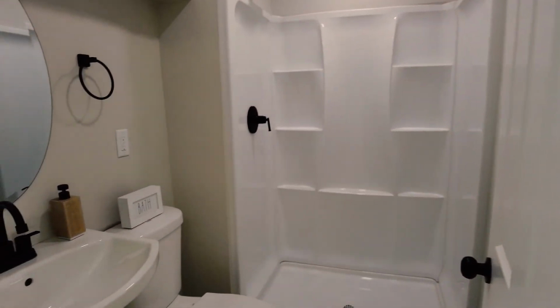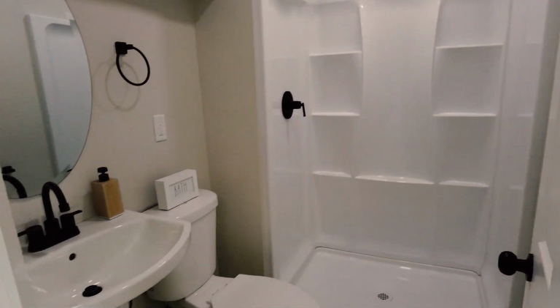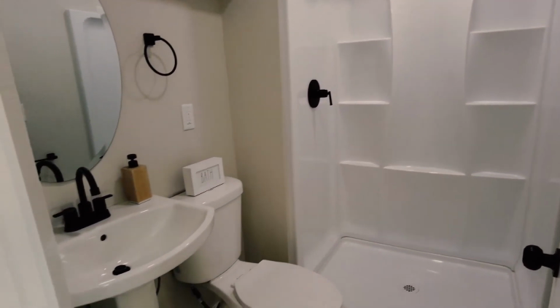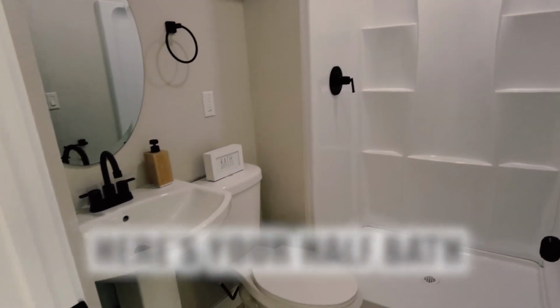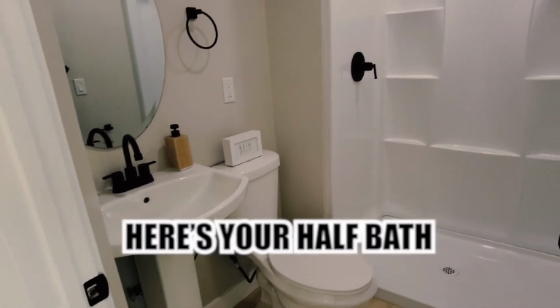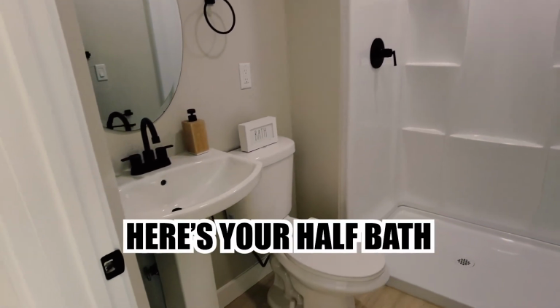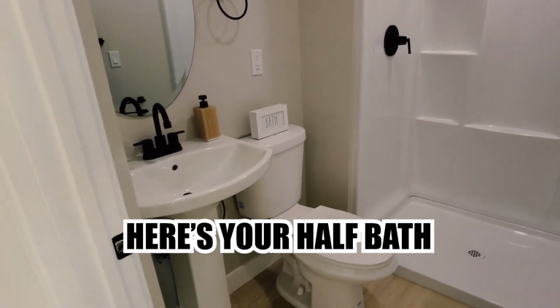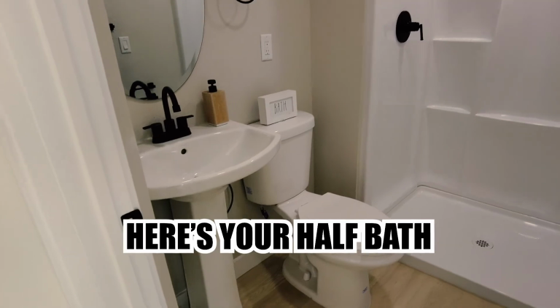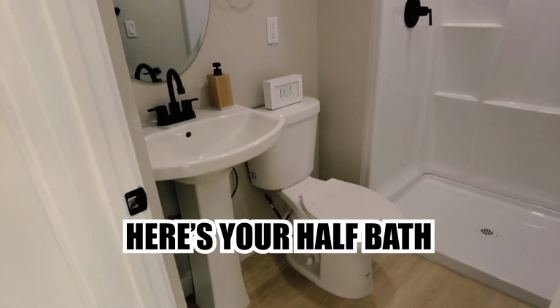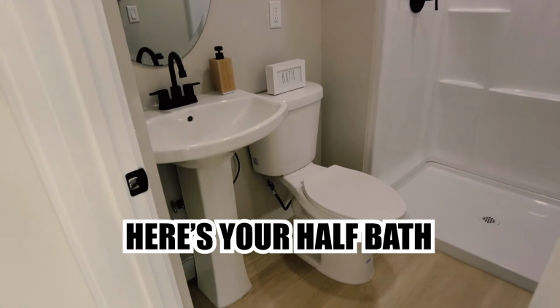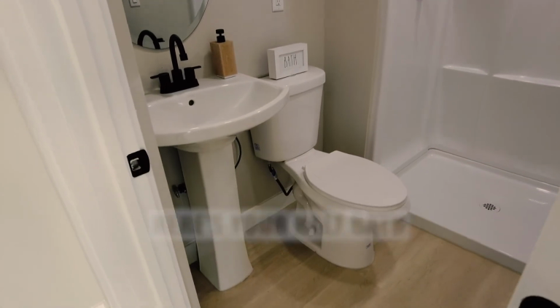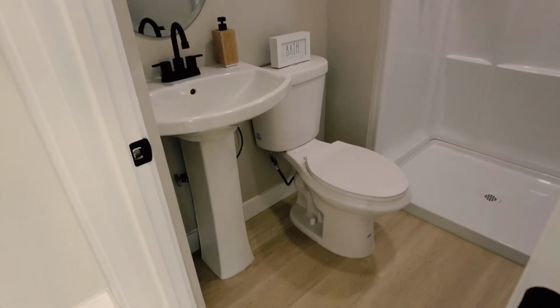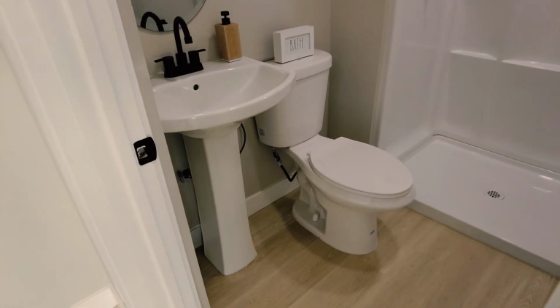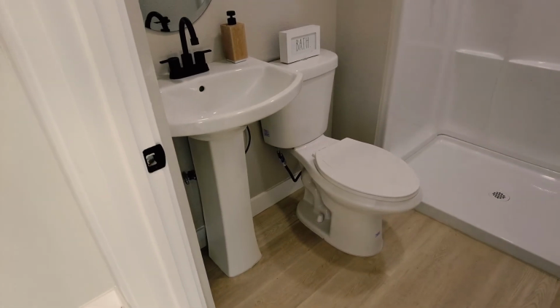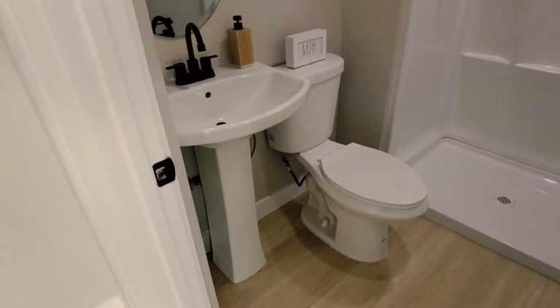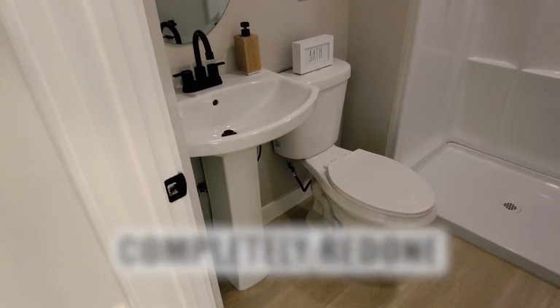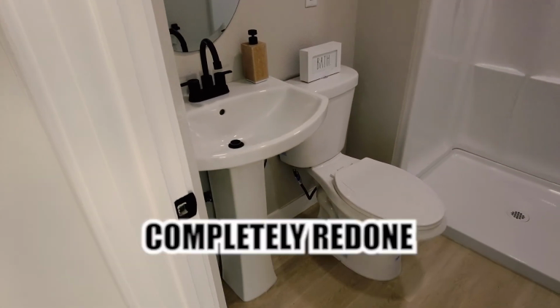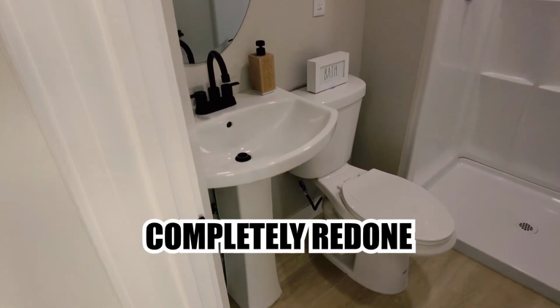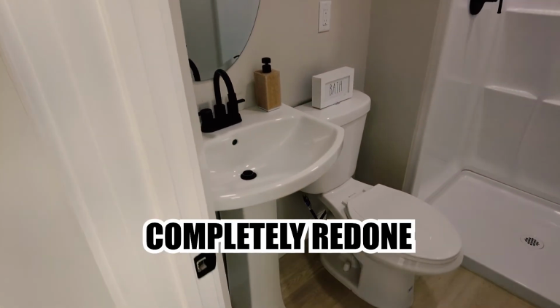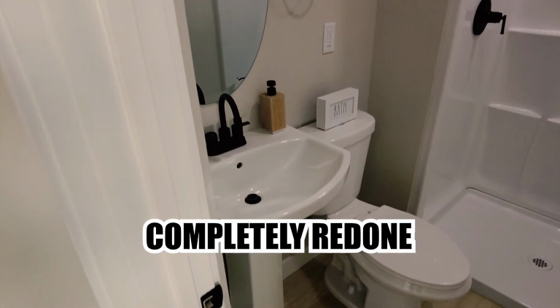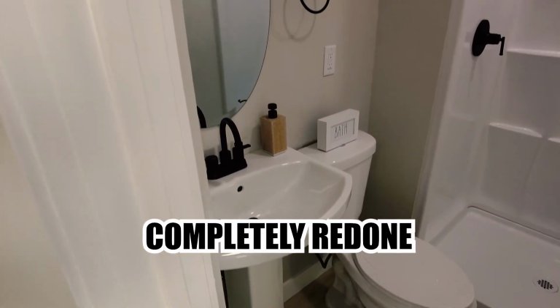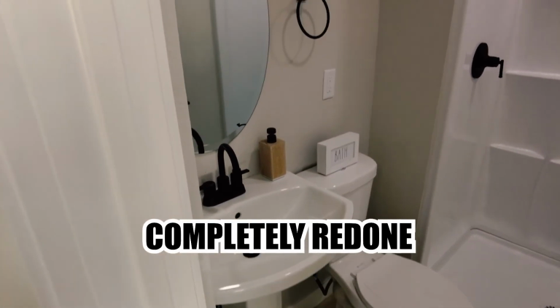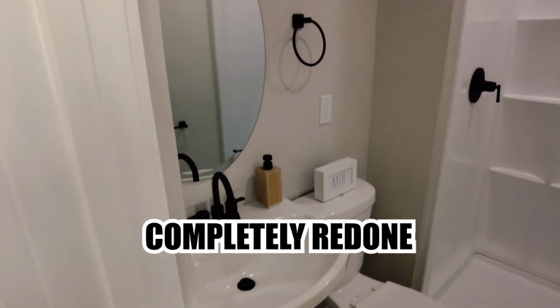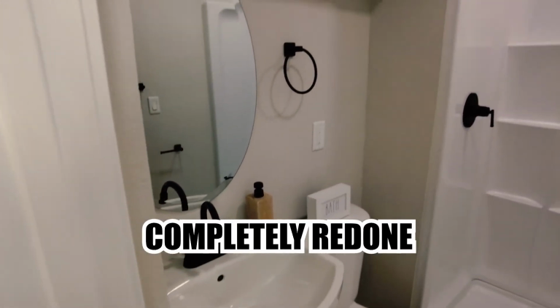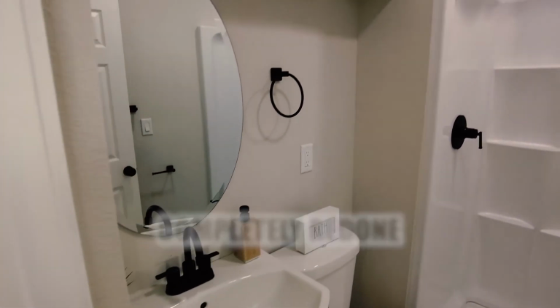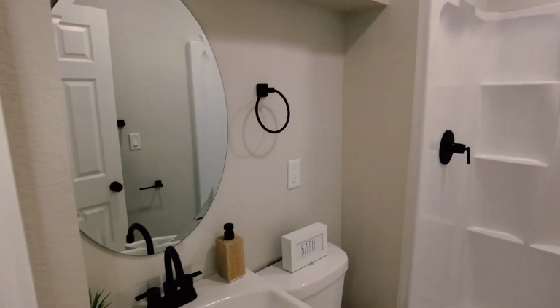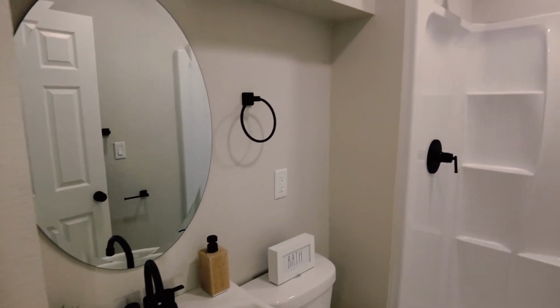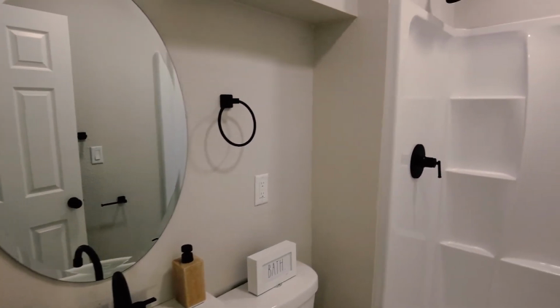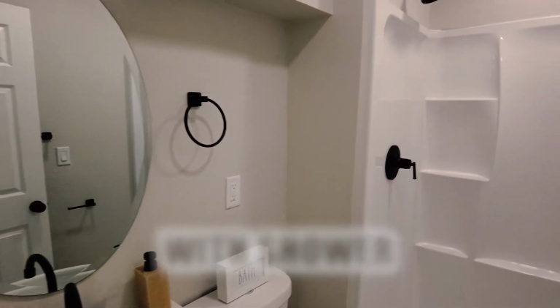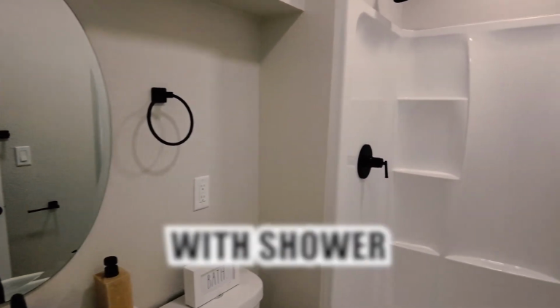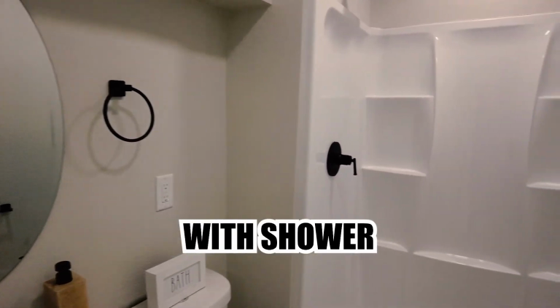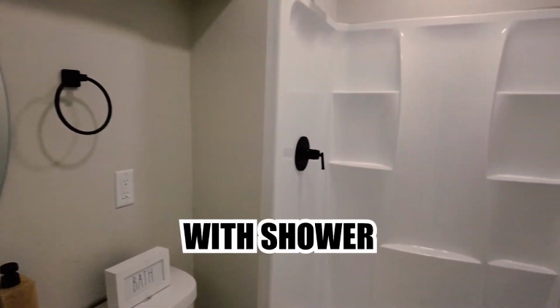Here's your half bath, completely redone with shower.